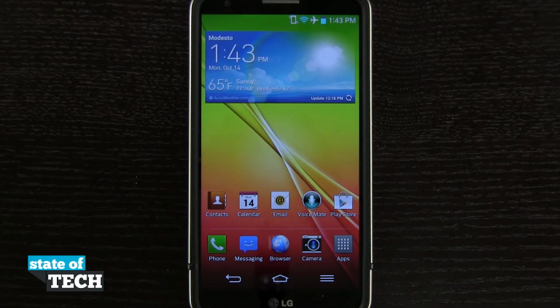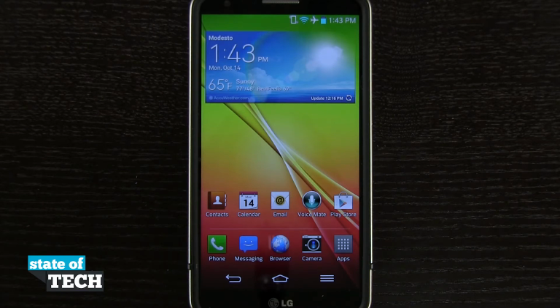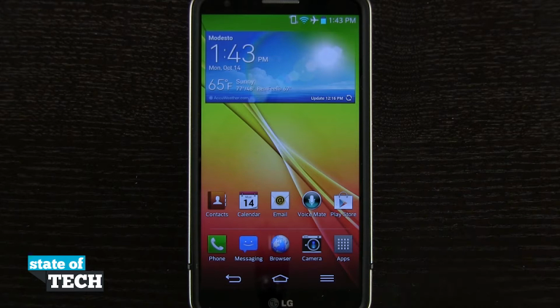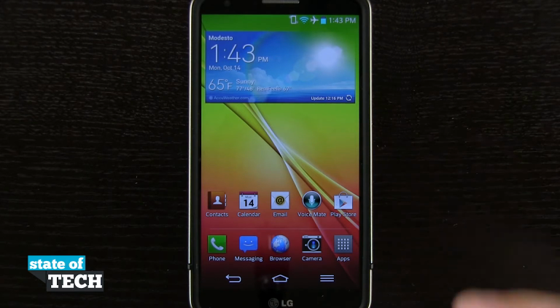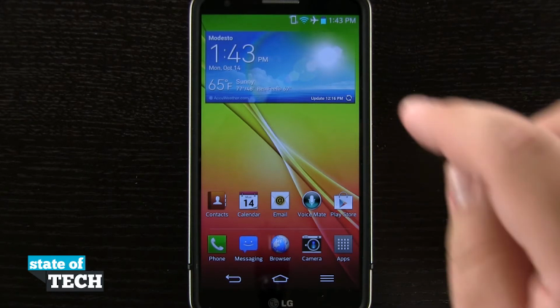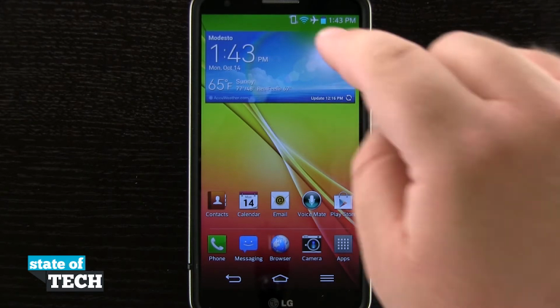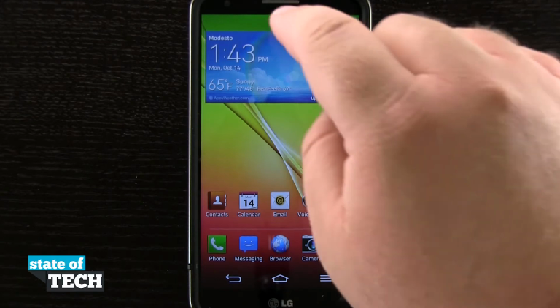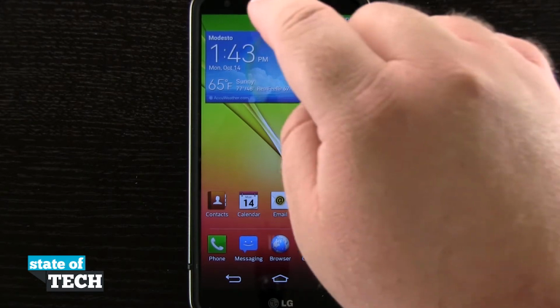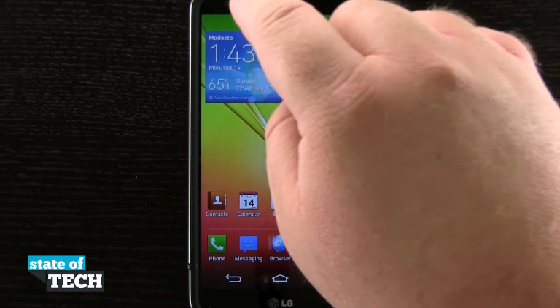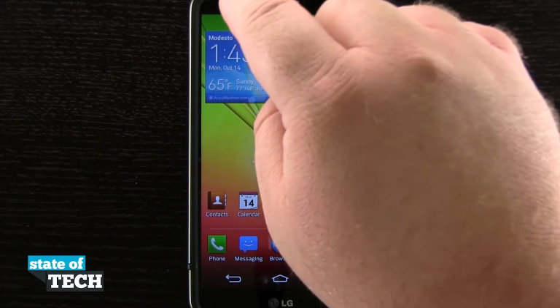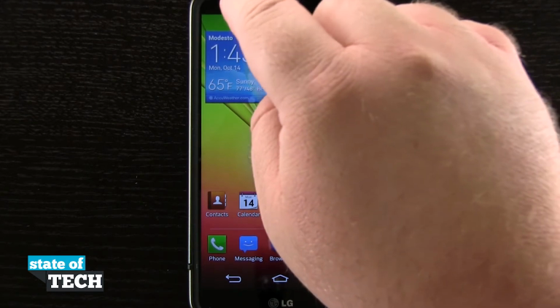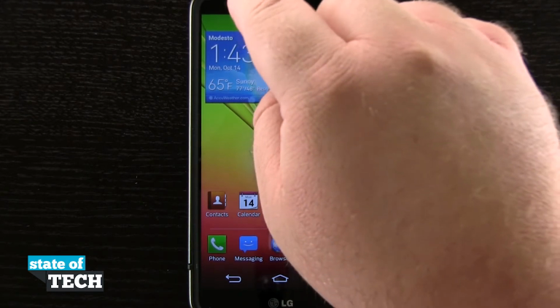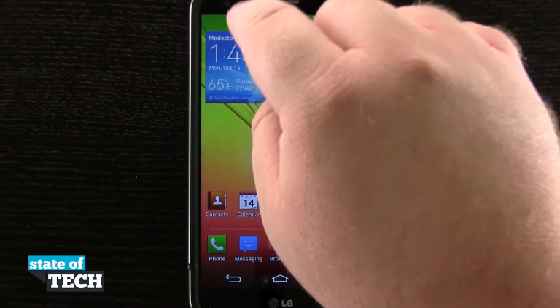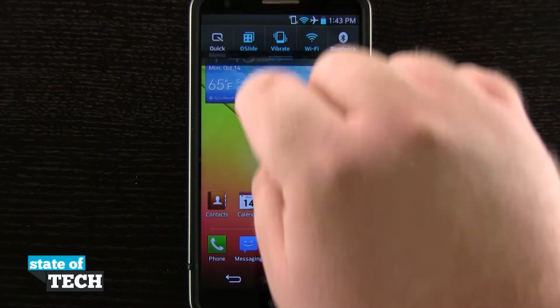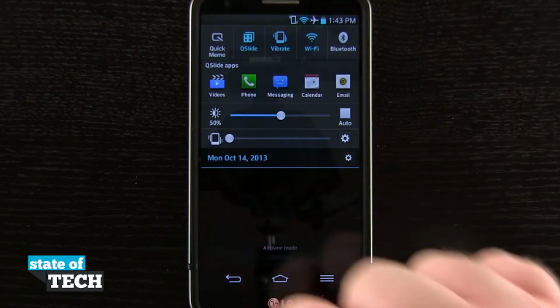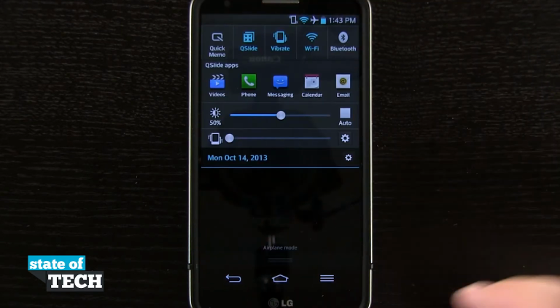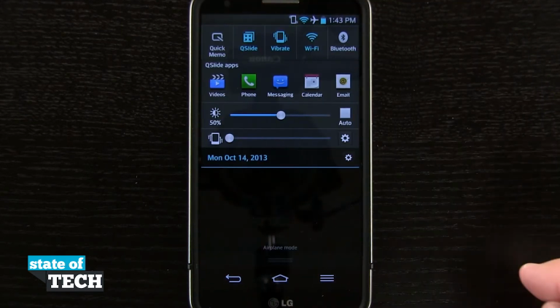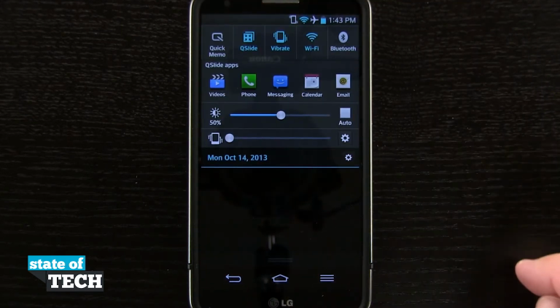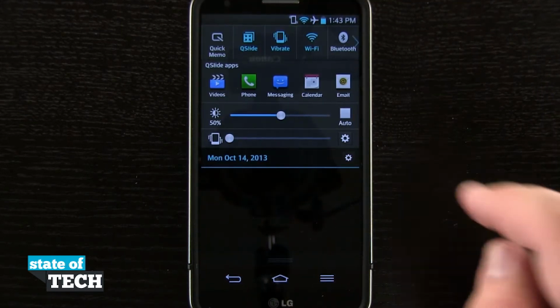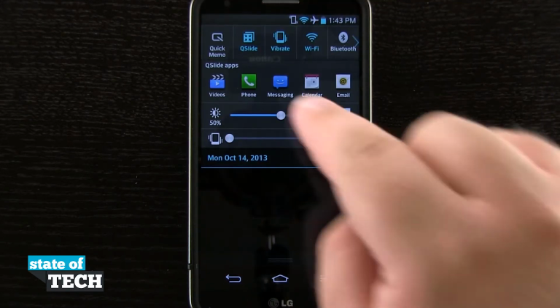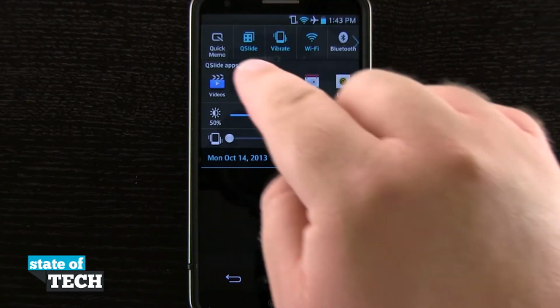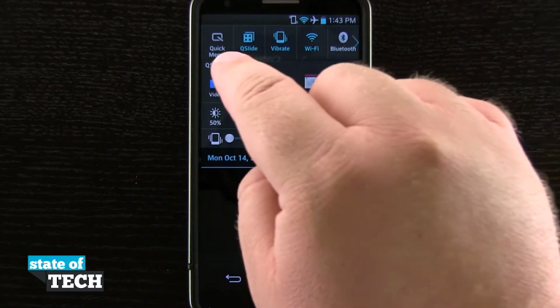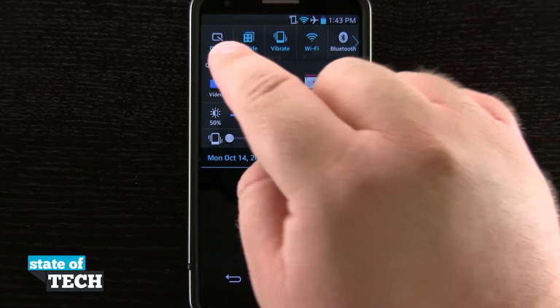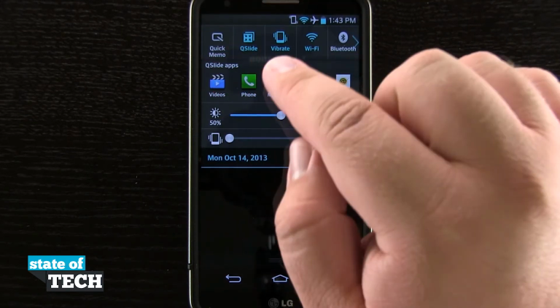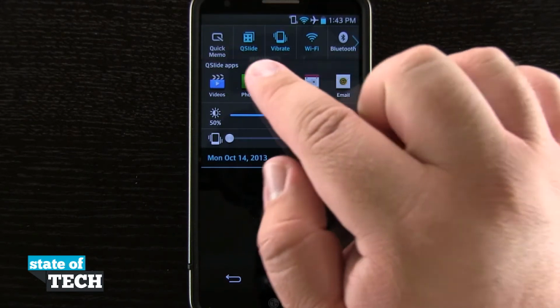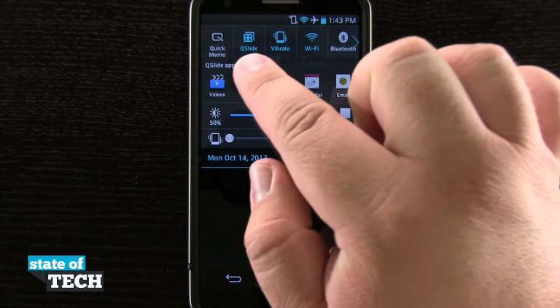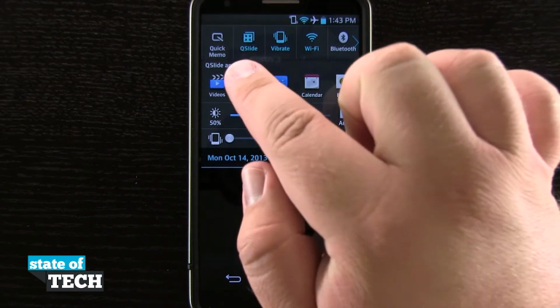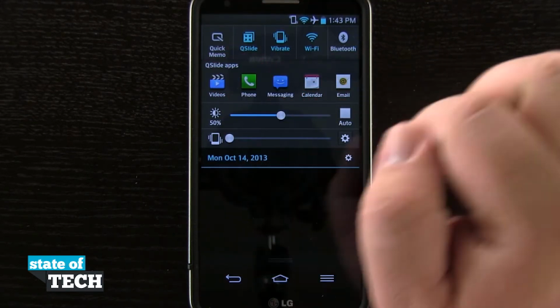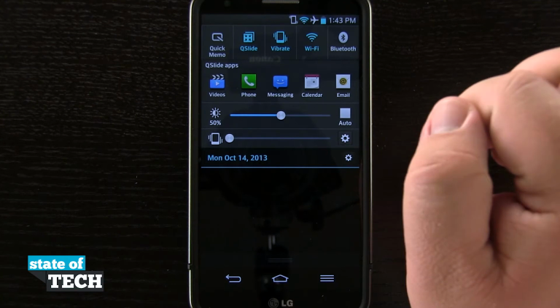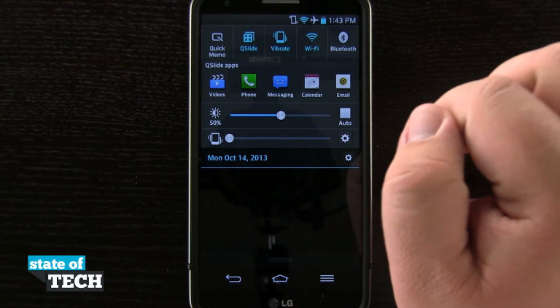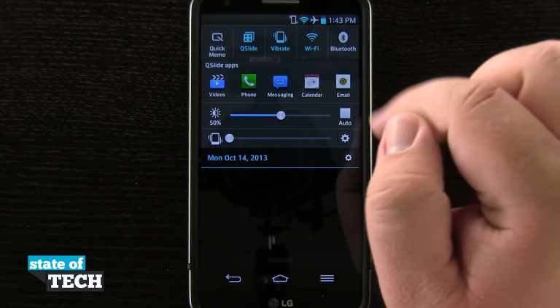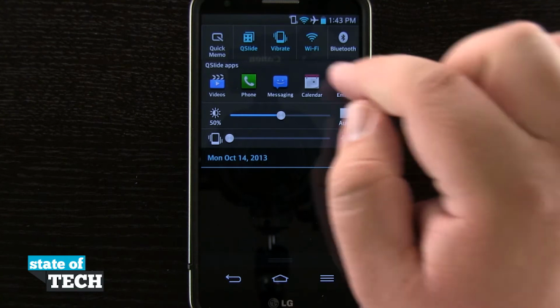So what I'm going to do is swipe down my notification screen. You see right here I have Quick Memo in my top left hand corner by default.